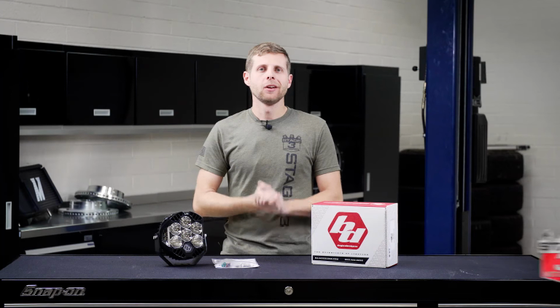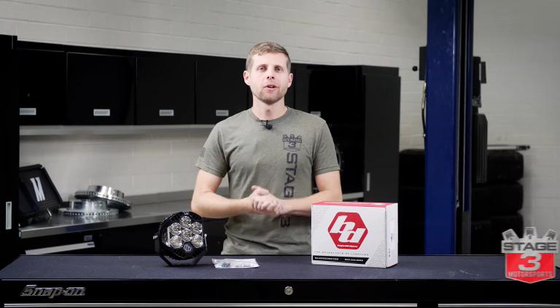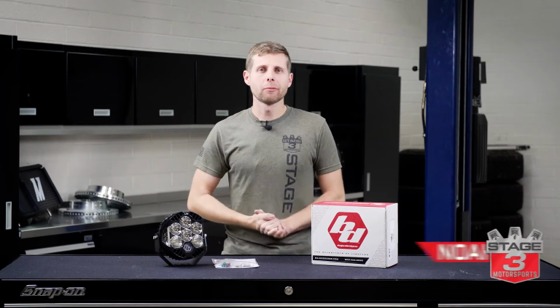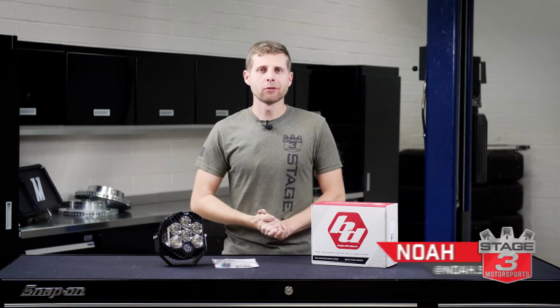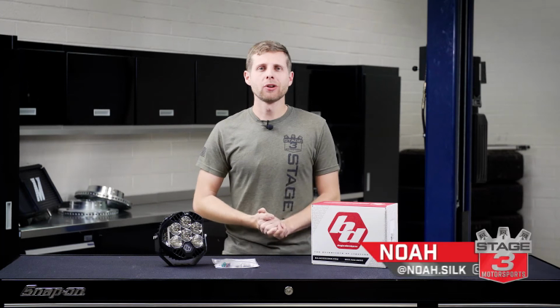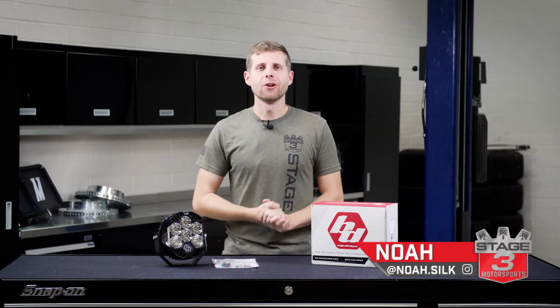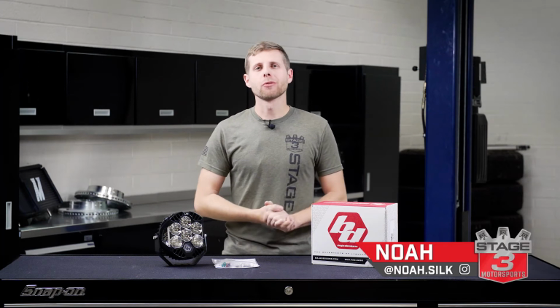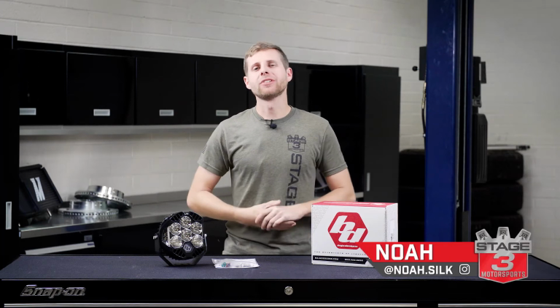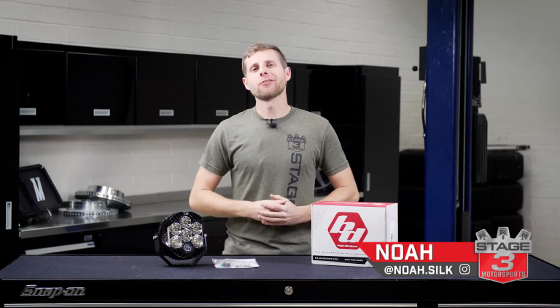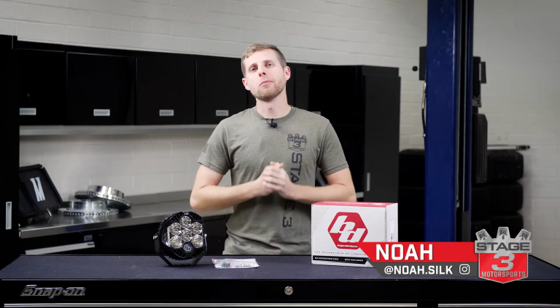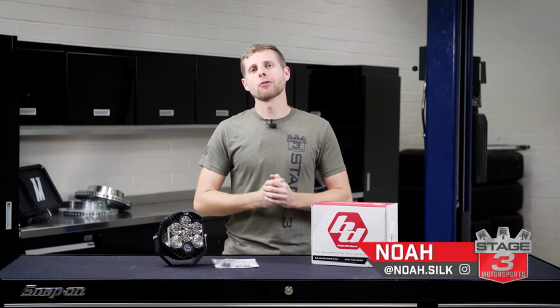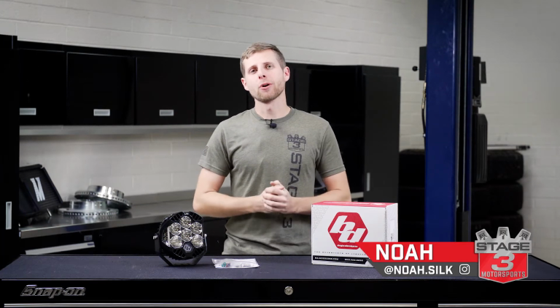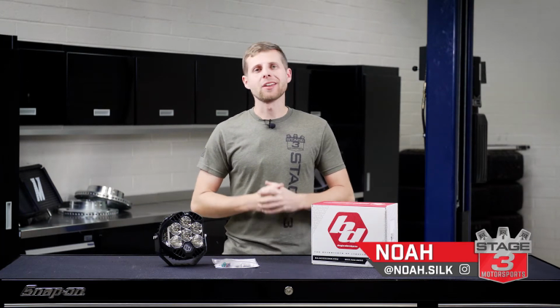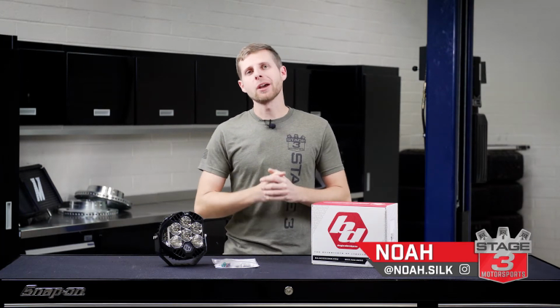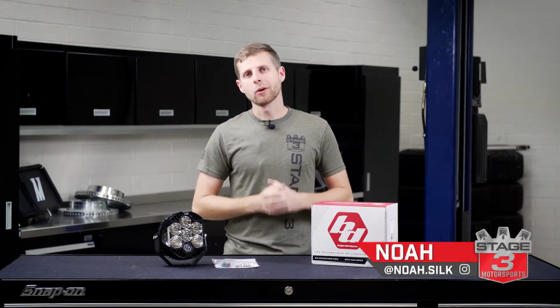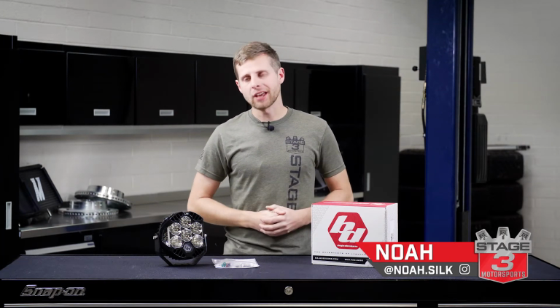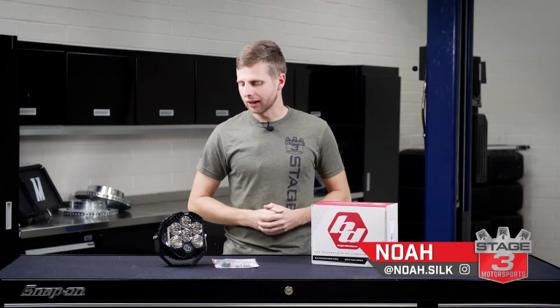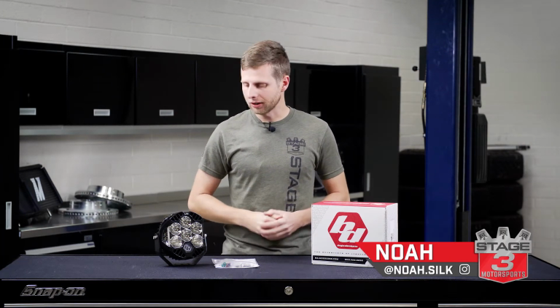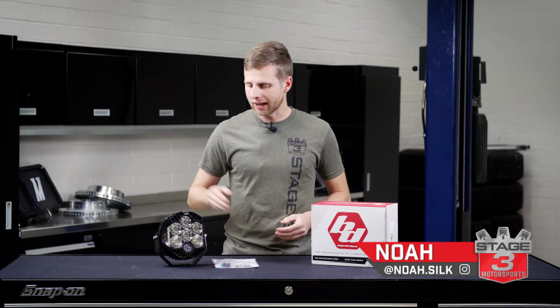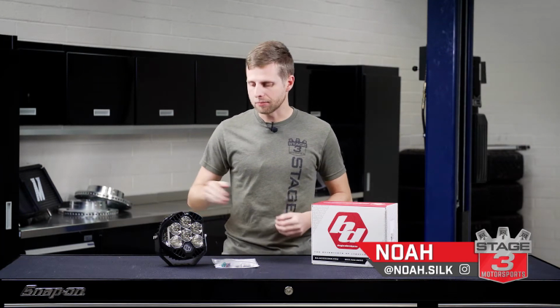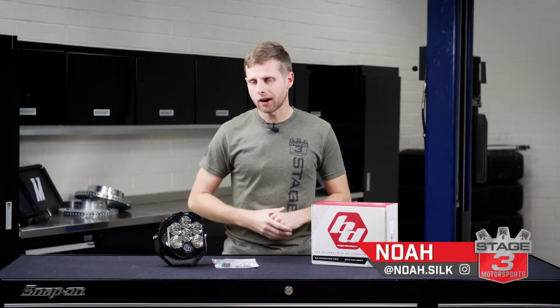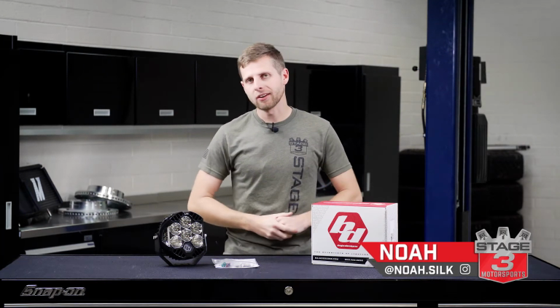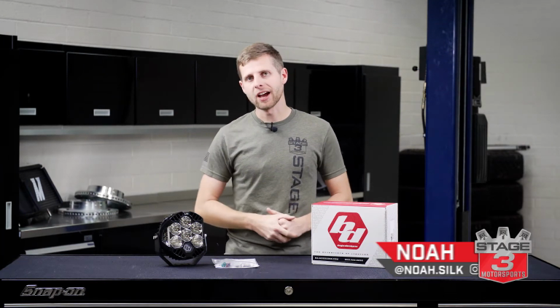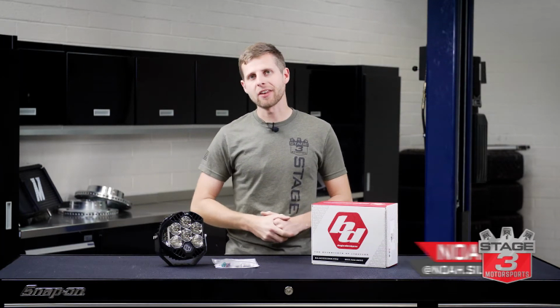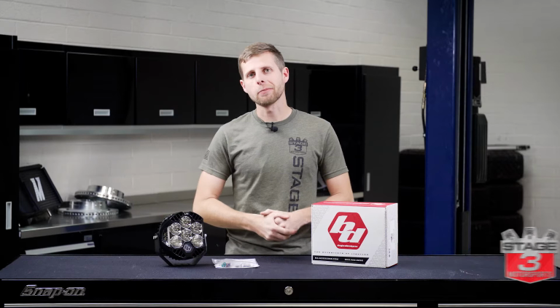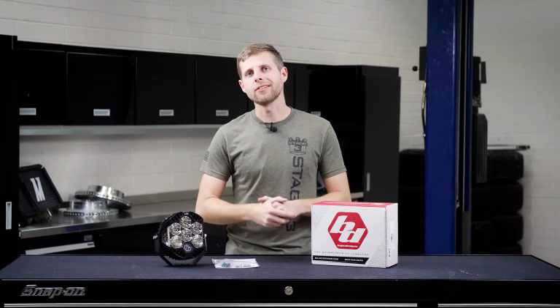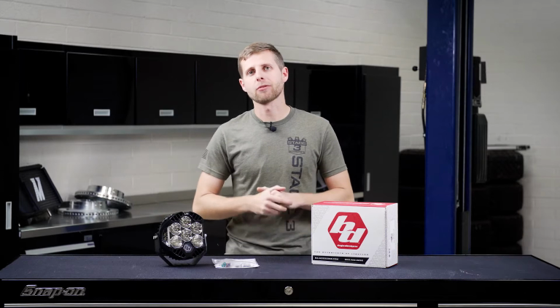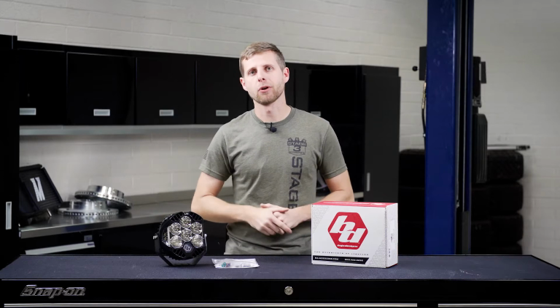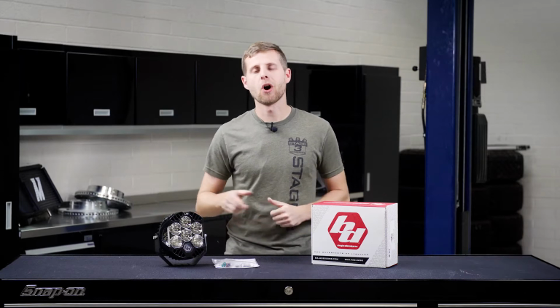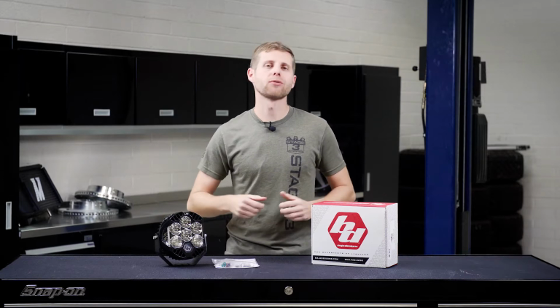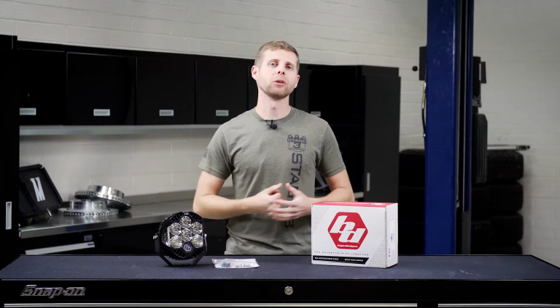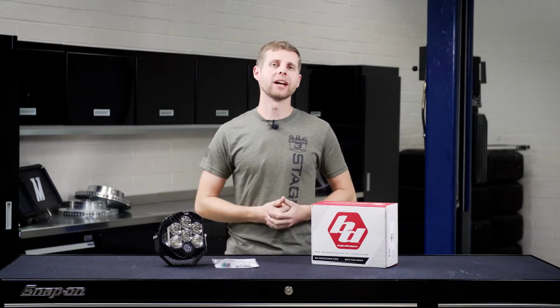What's up, everyone? Noah from Stage 3 Motorsports, and today we're going to be taking a look at the Baja Designs LP6 Pro Off-Road Lights.